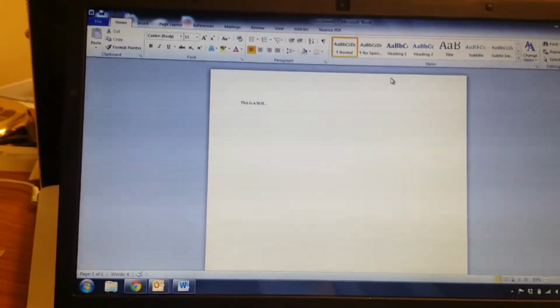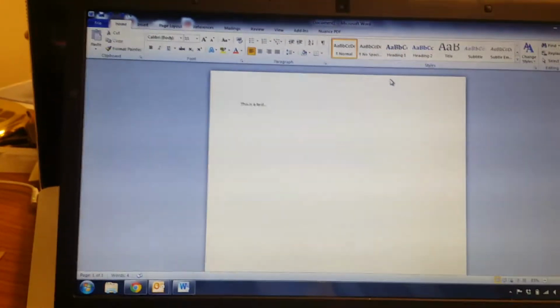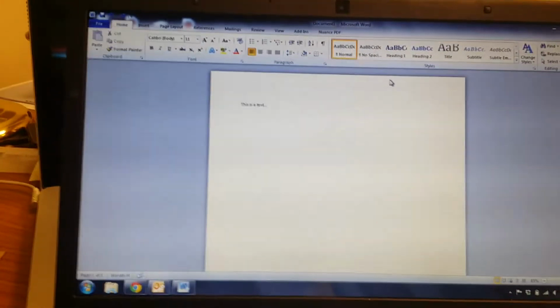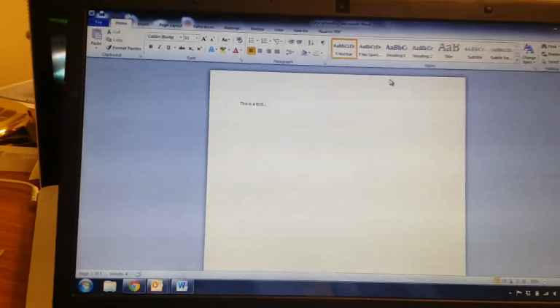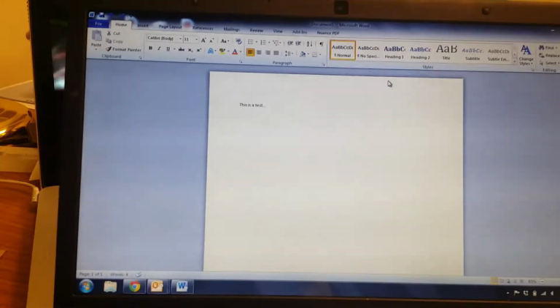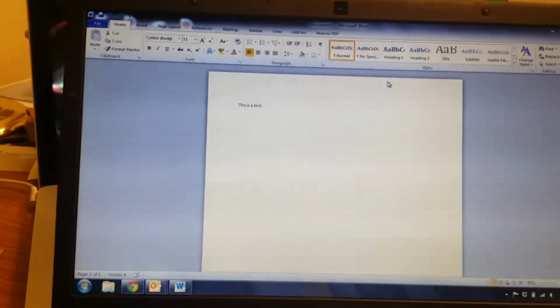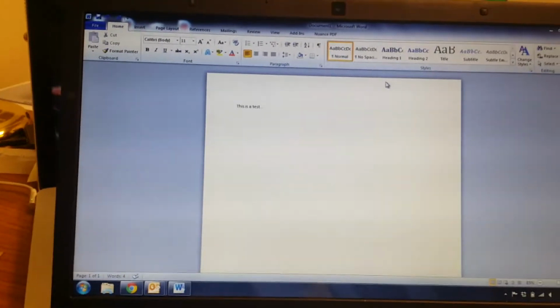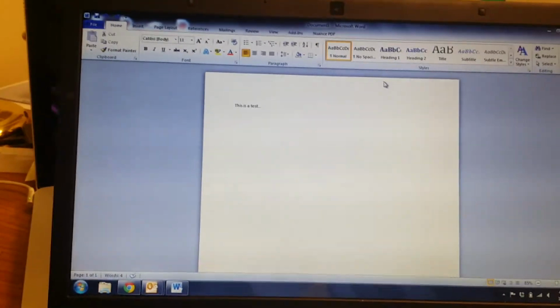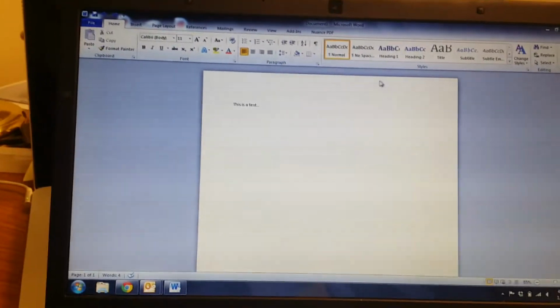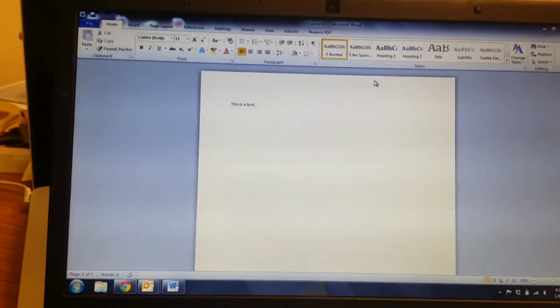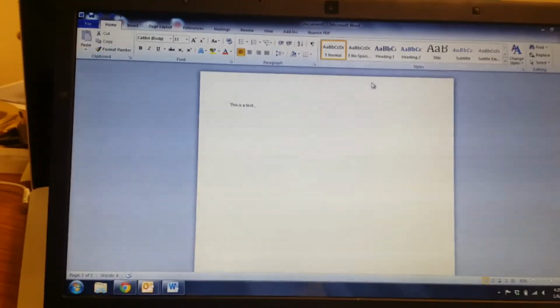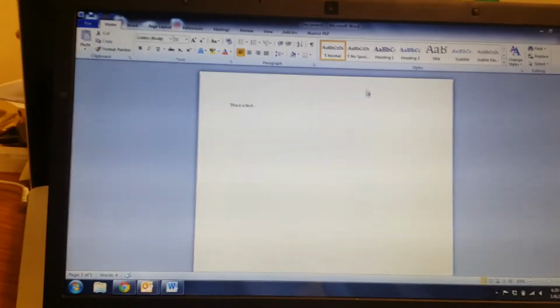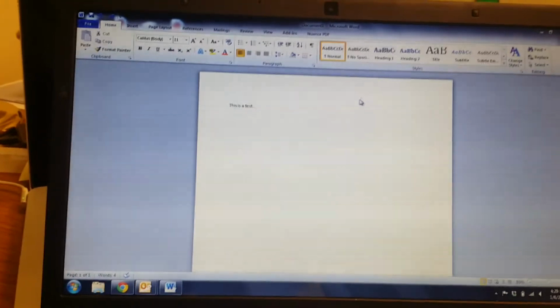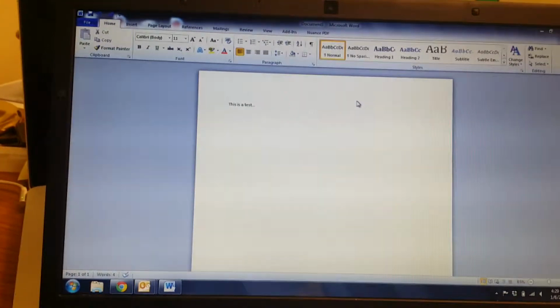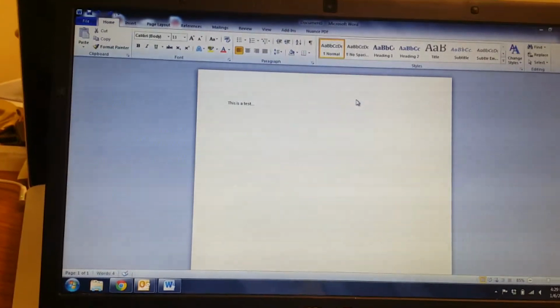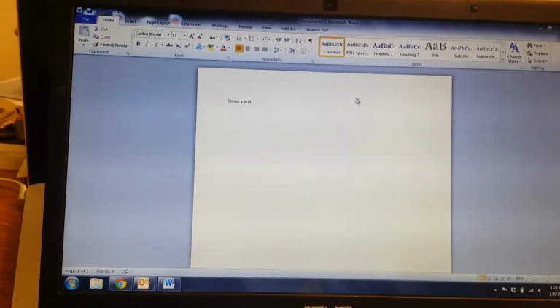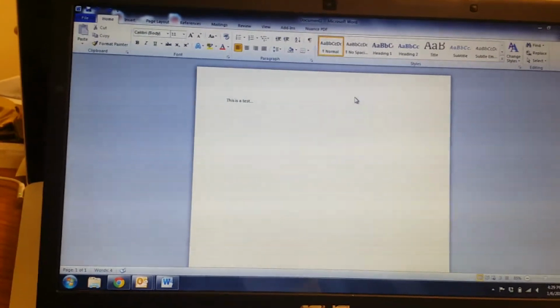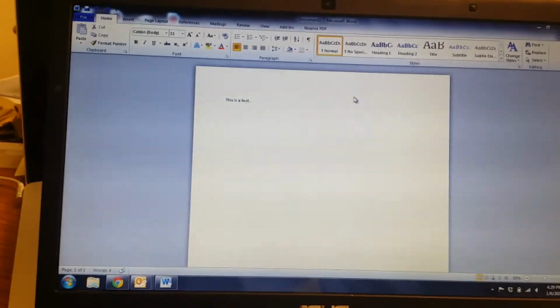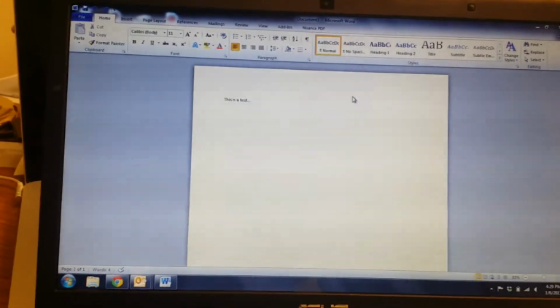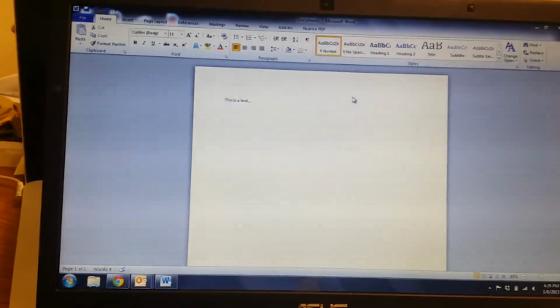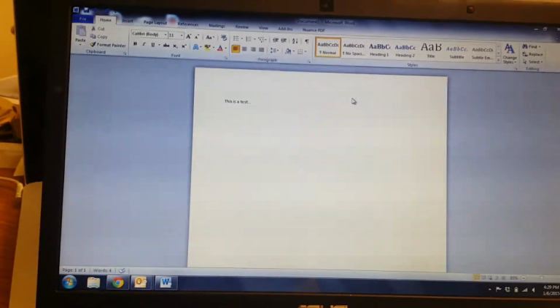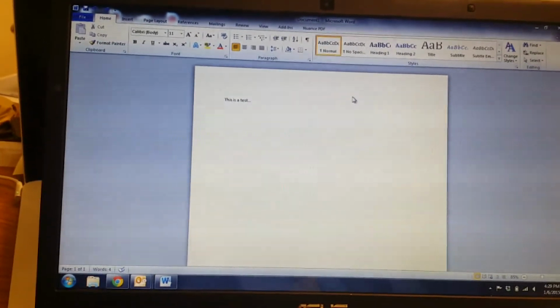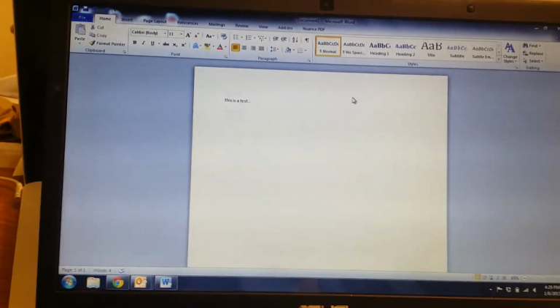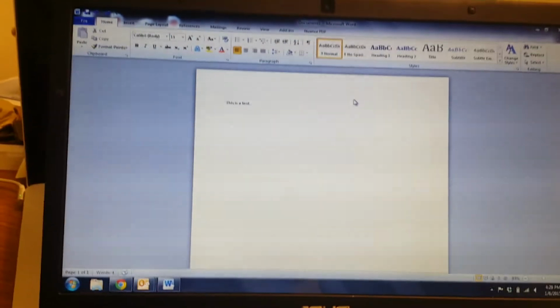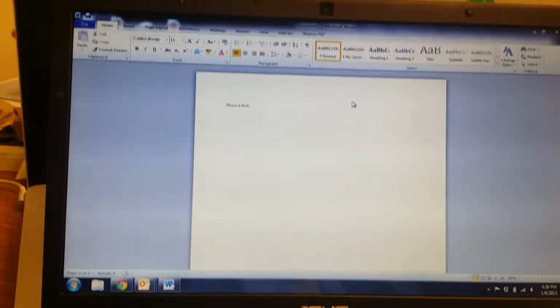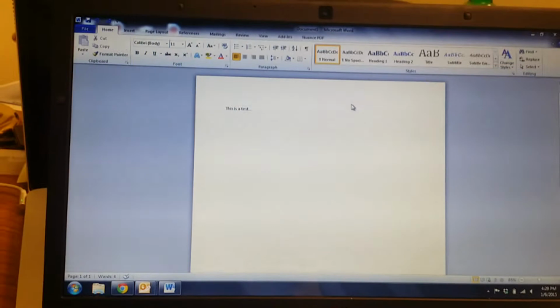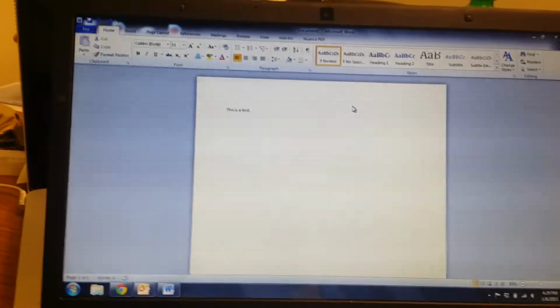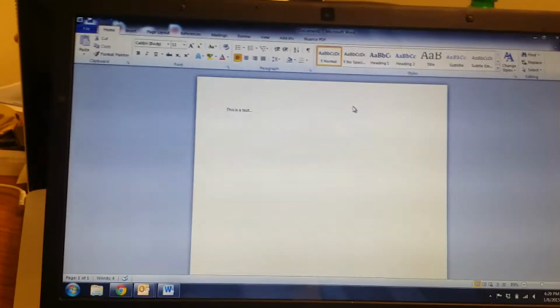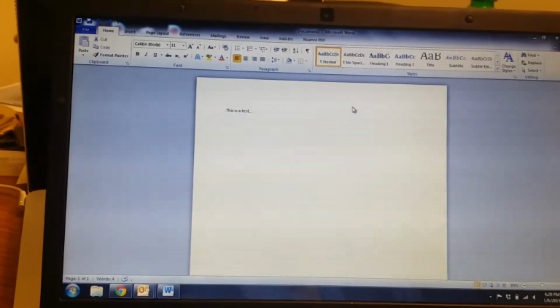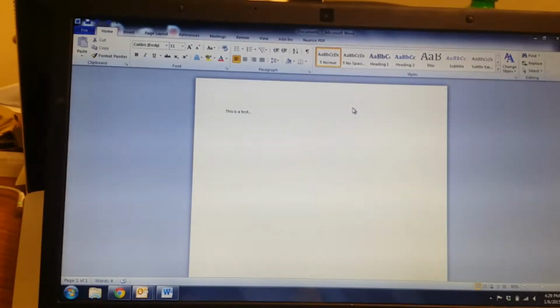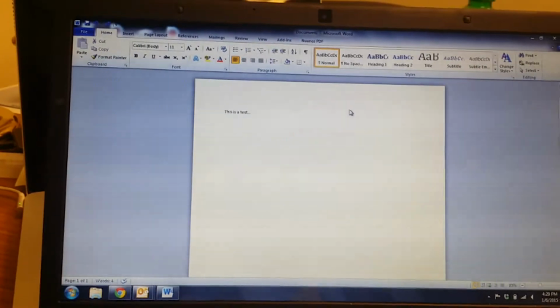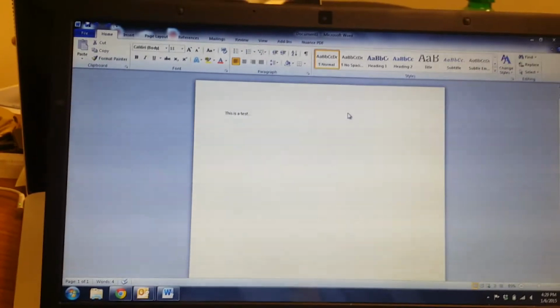This is a brief tutorial on how to use fax from desktop for a Ricoh device.